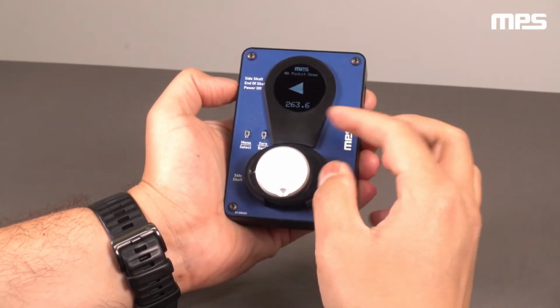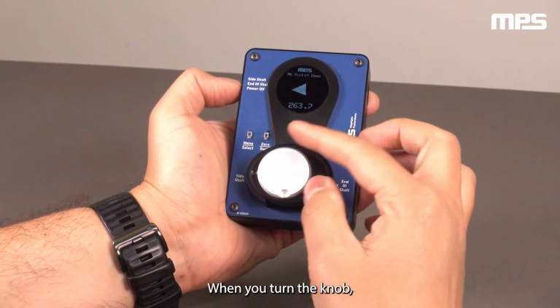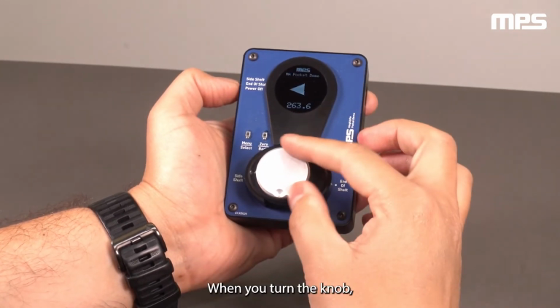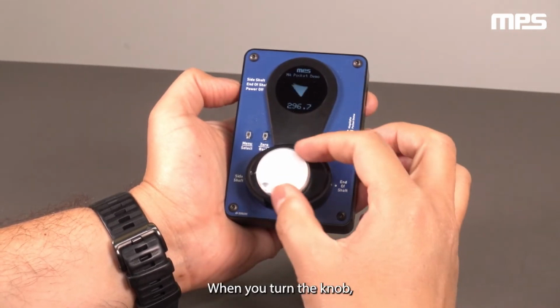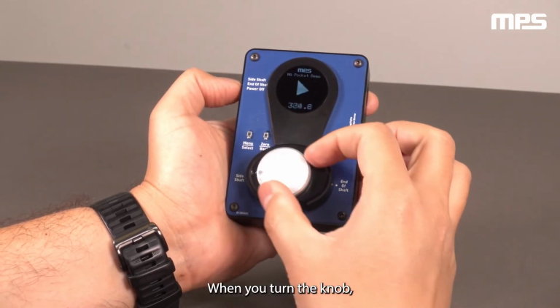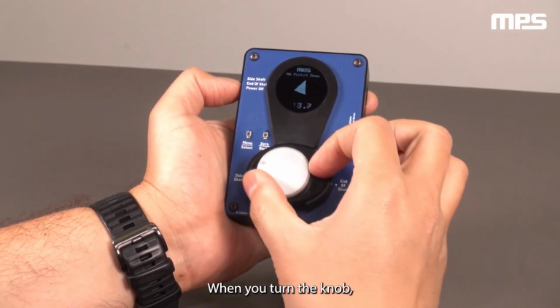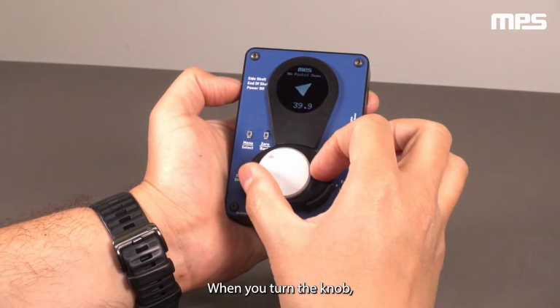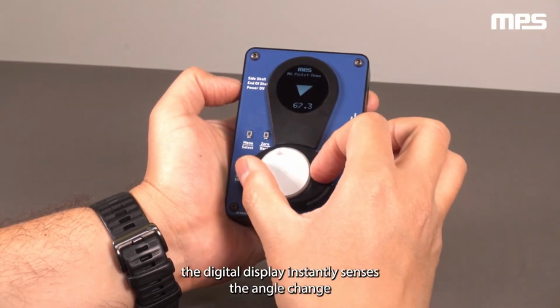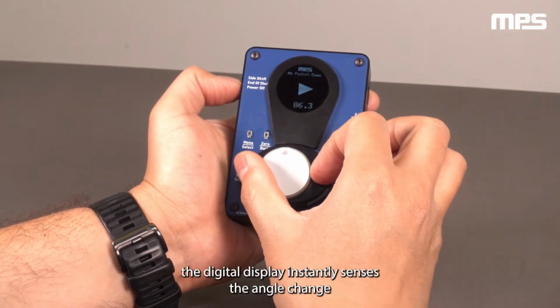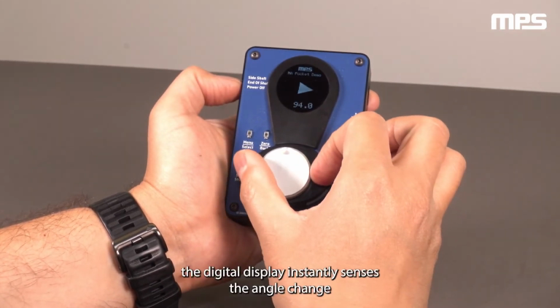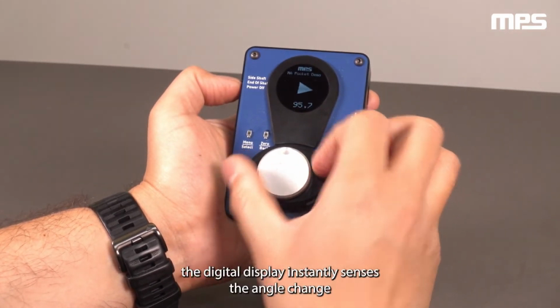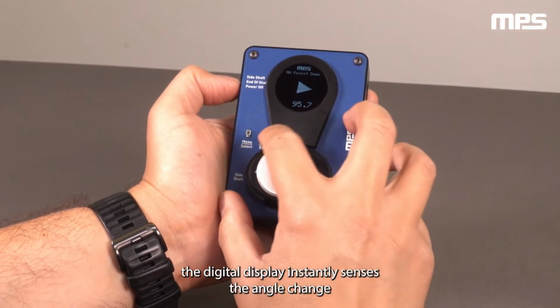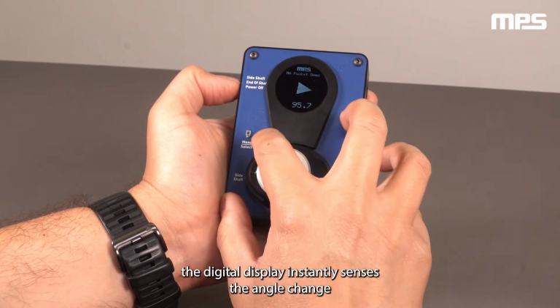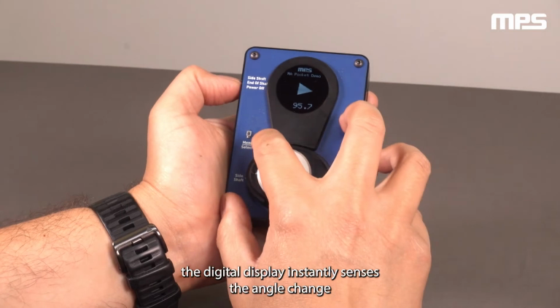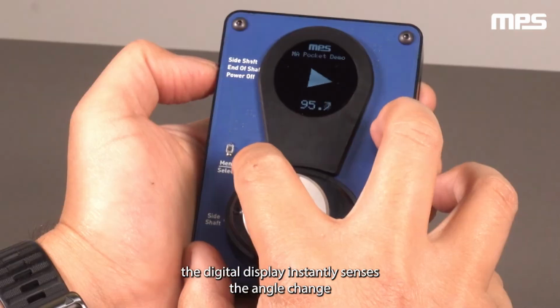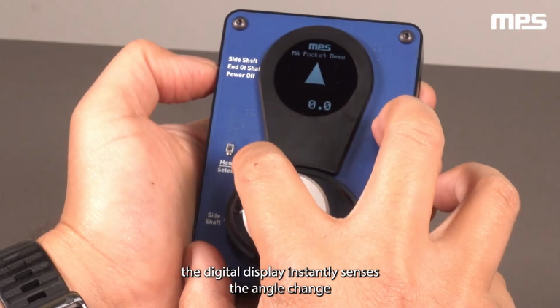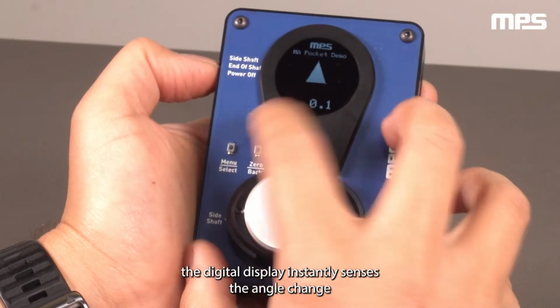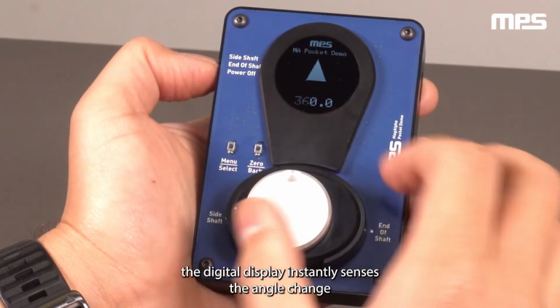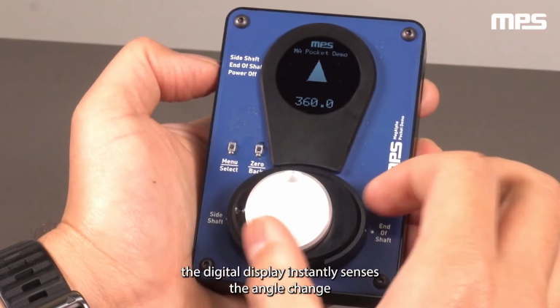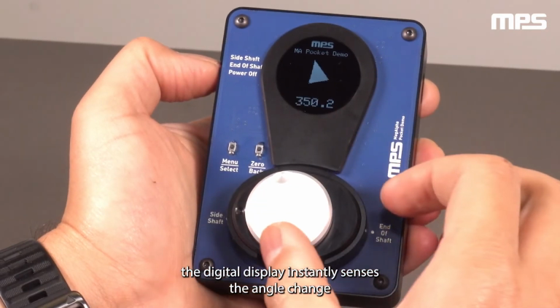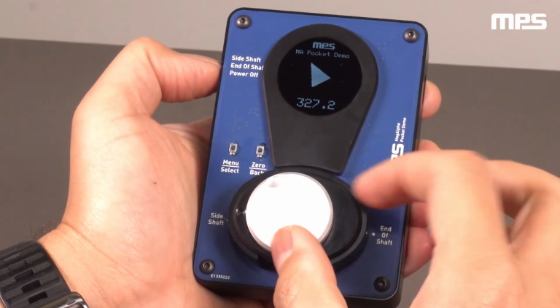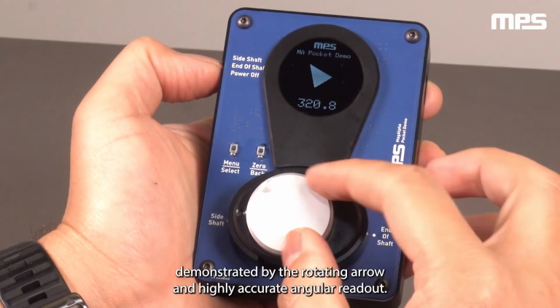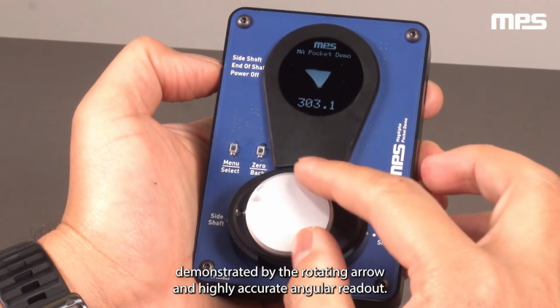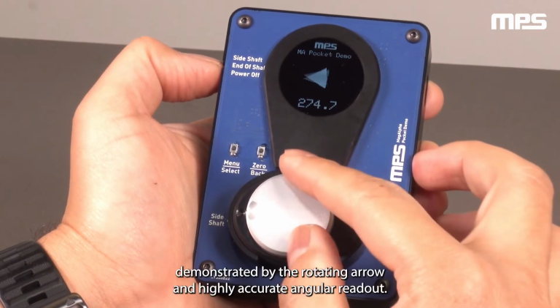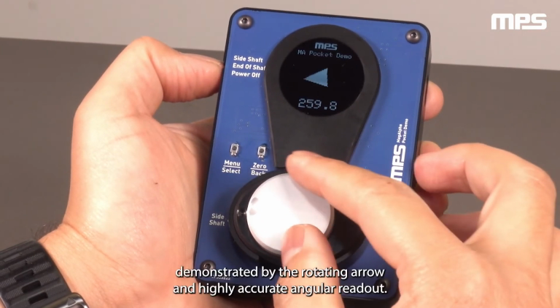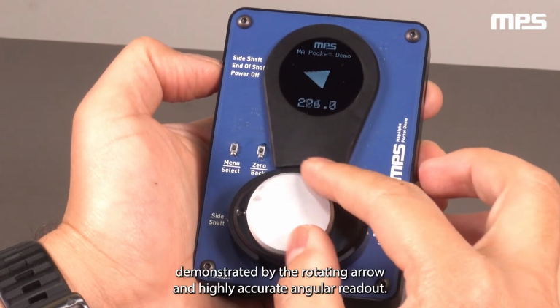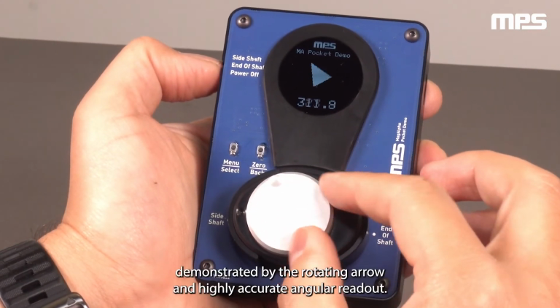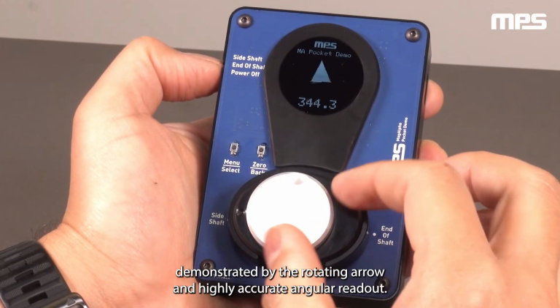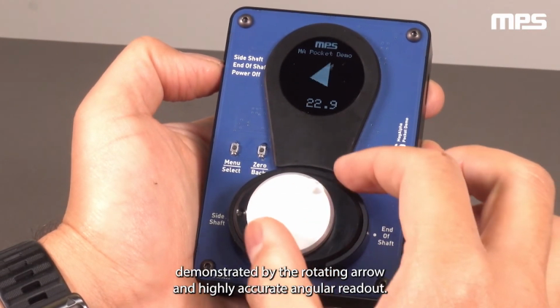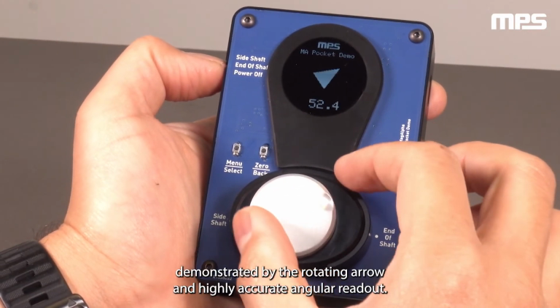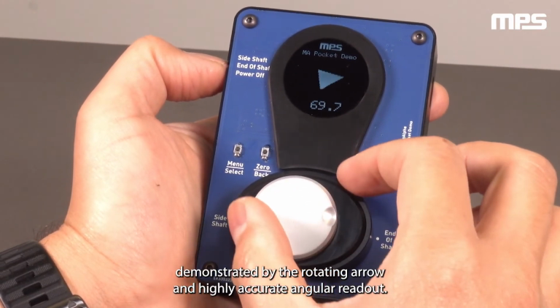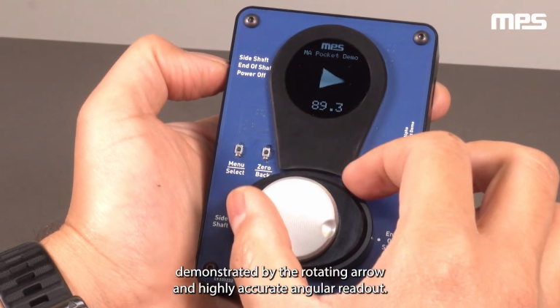When you turn the knob, the digital display instantly senses the angle change.